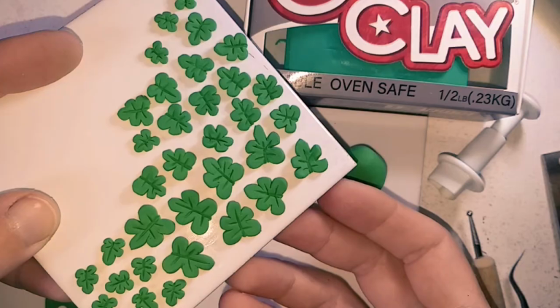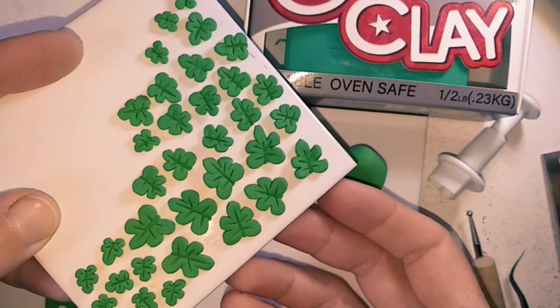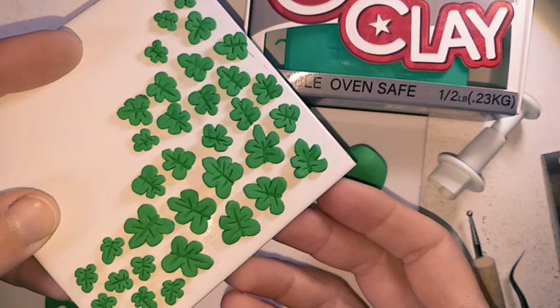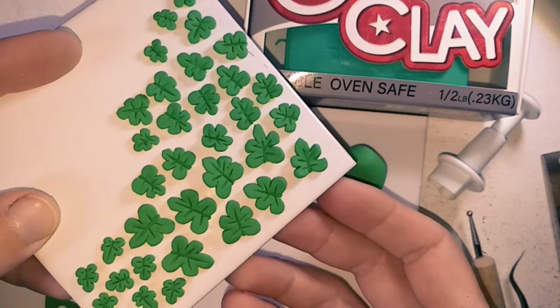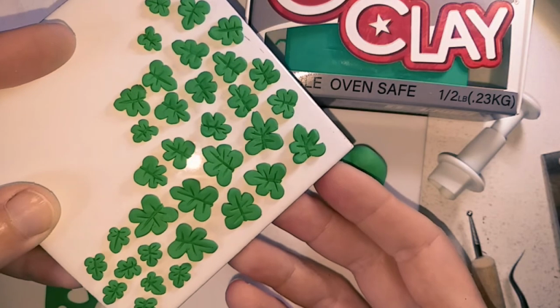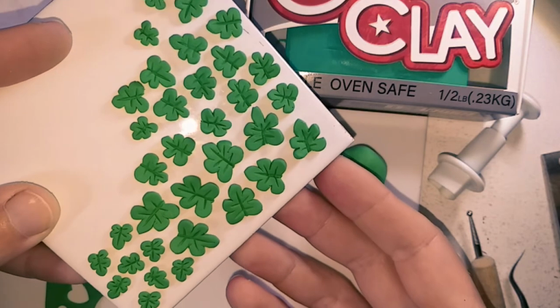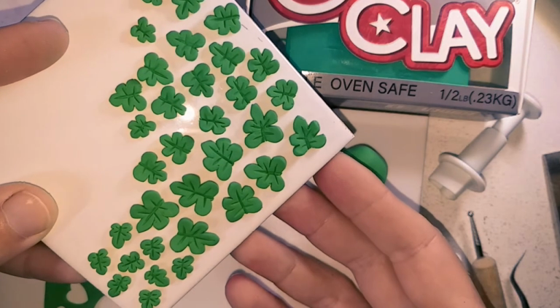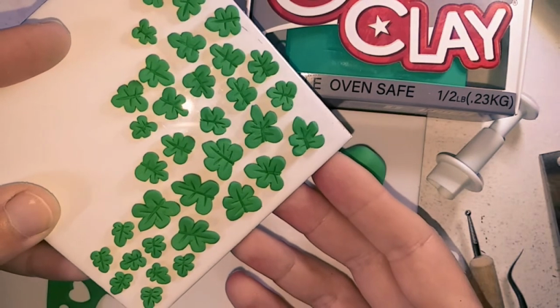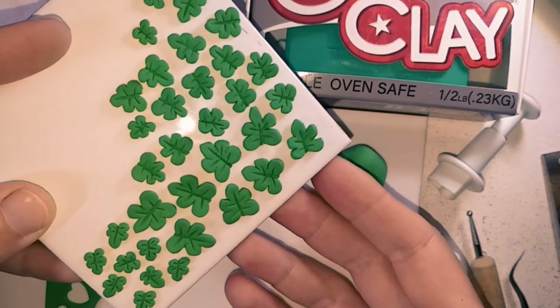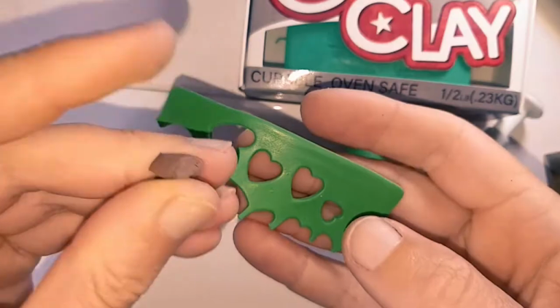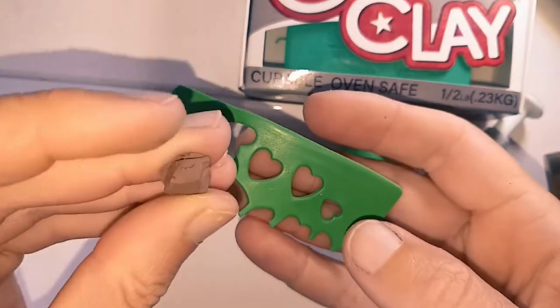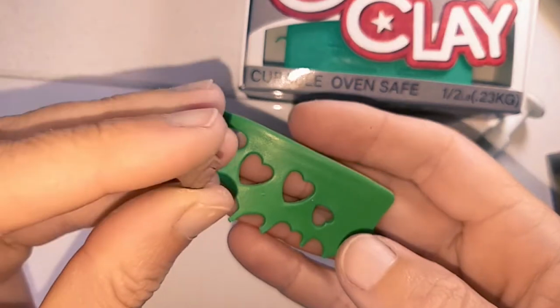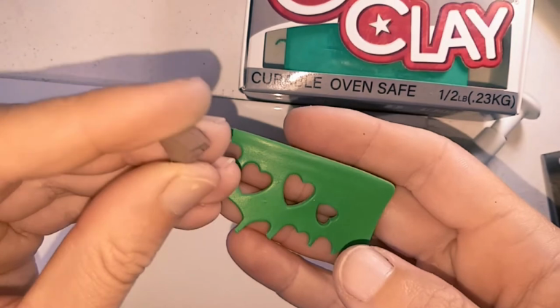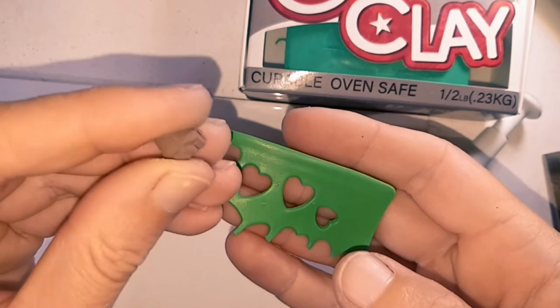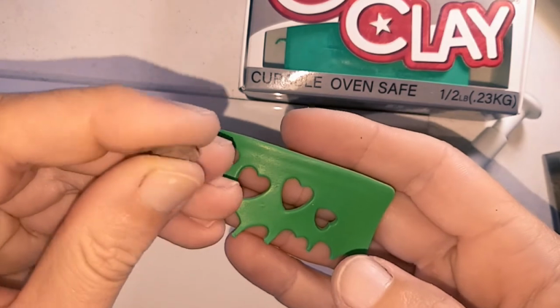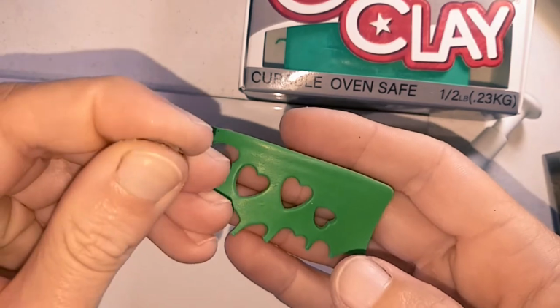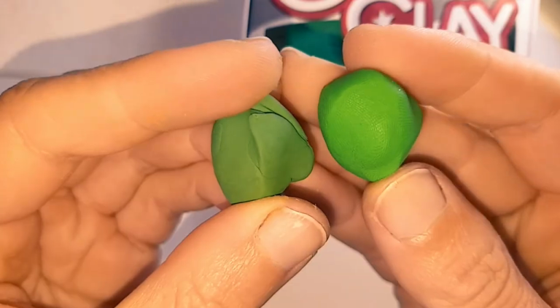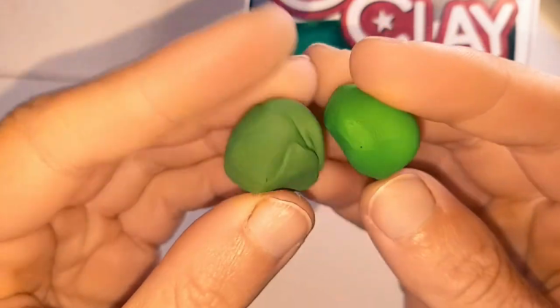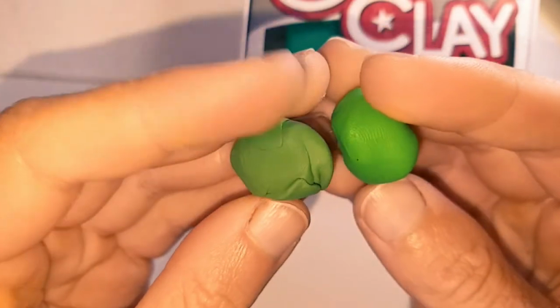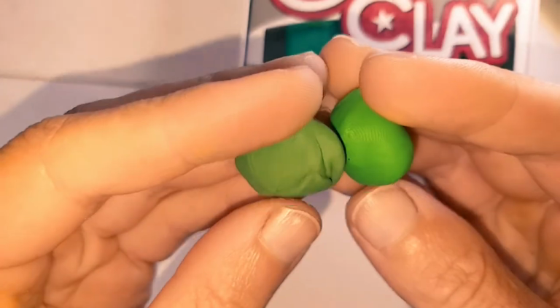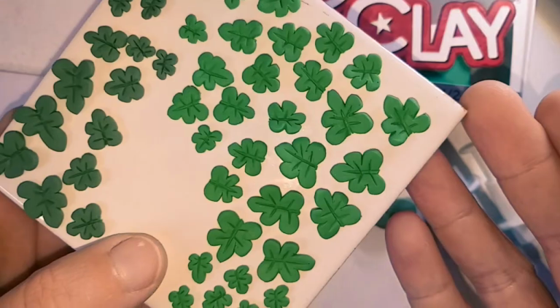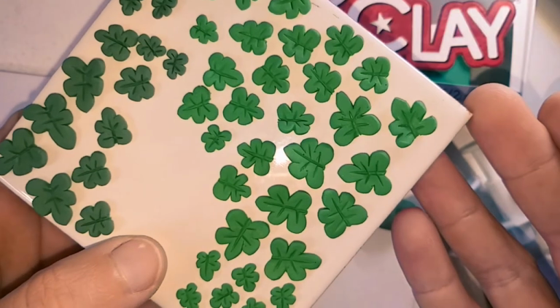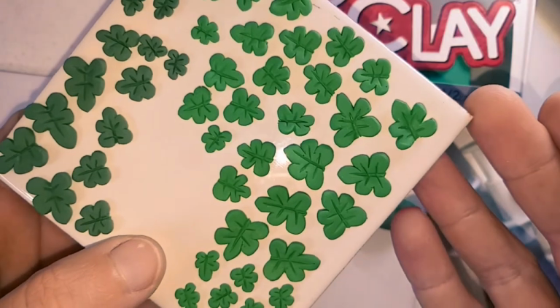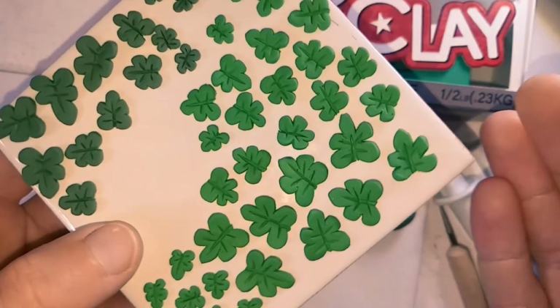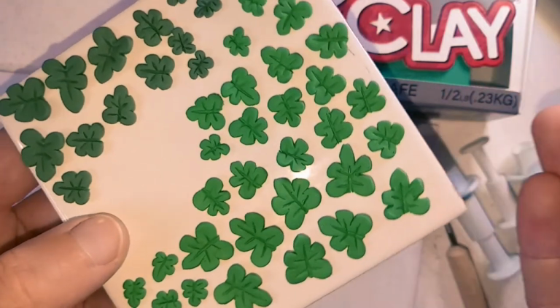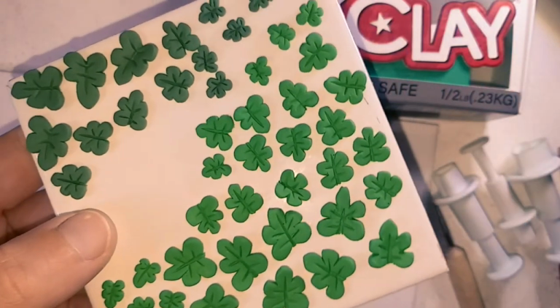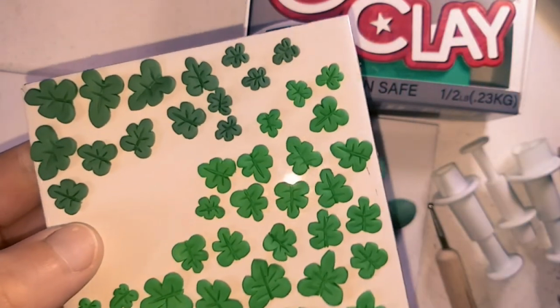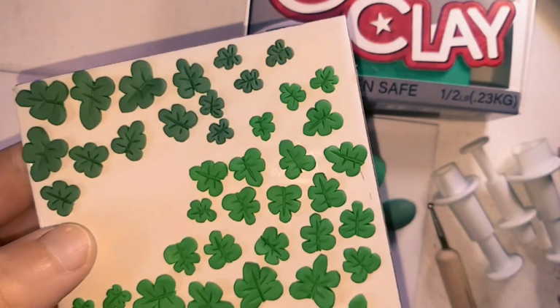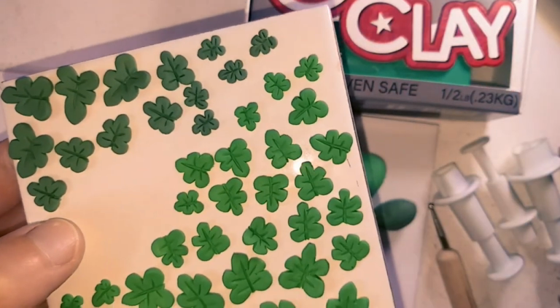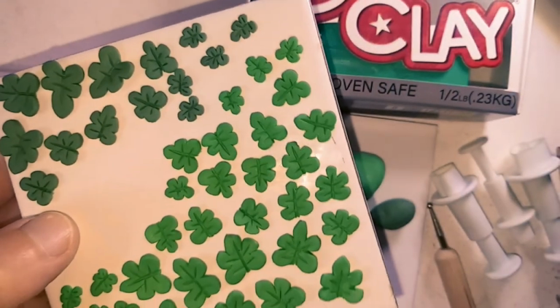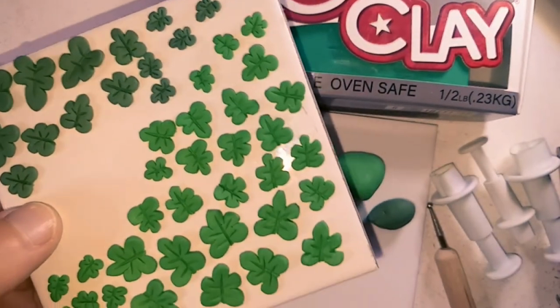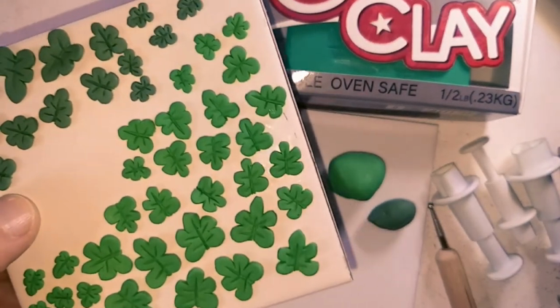After about this many, I made a darker green by mixing in more brown and made some more leaves. Then I gave the leaves a bake.